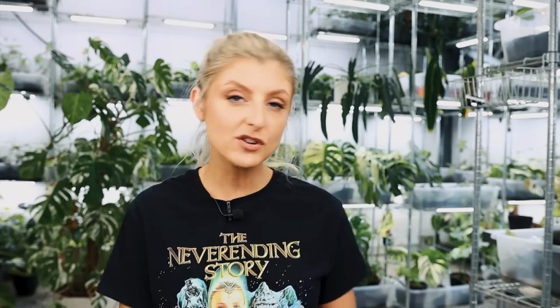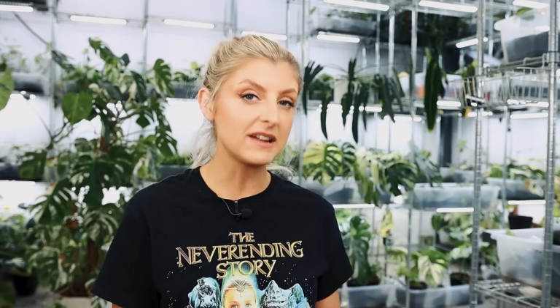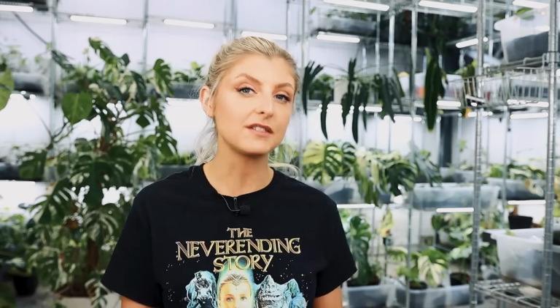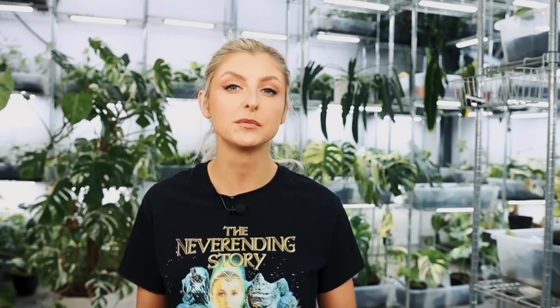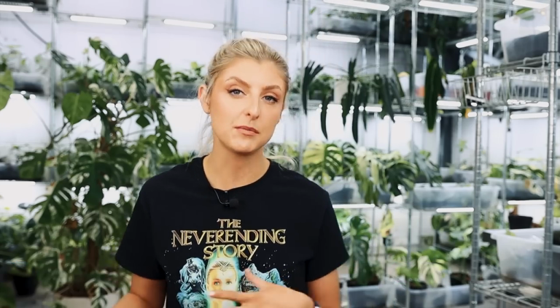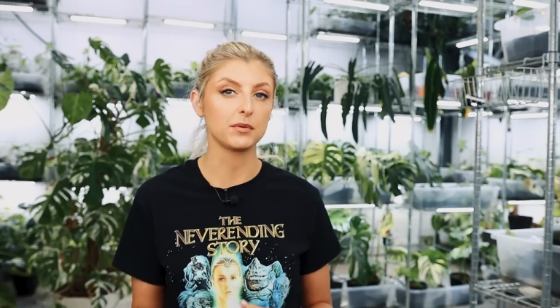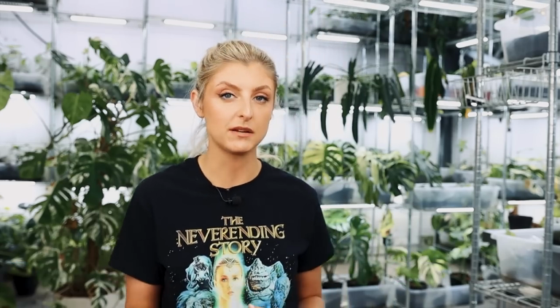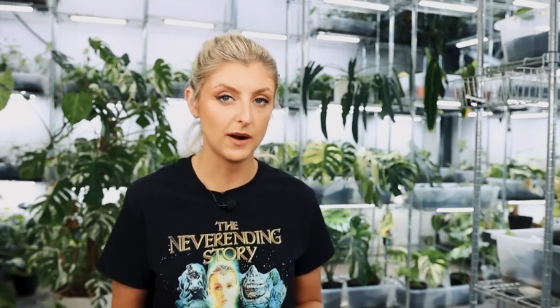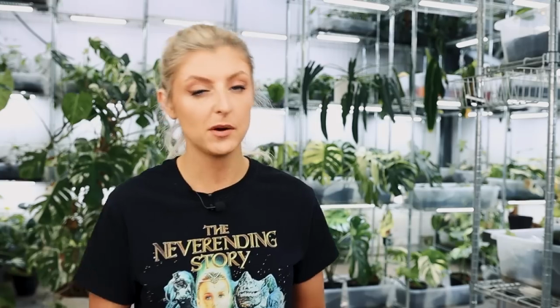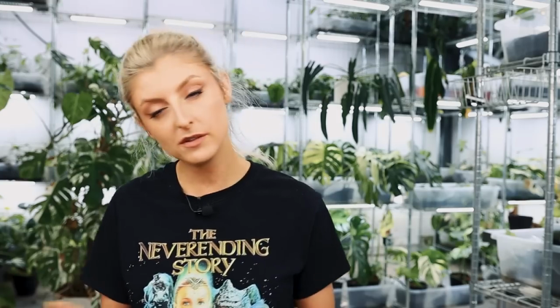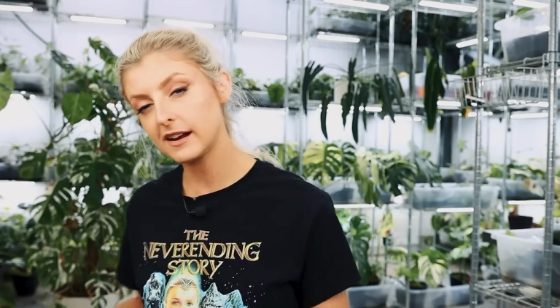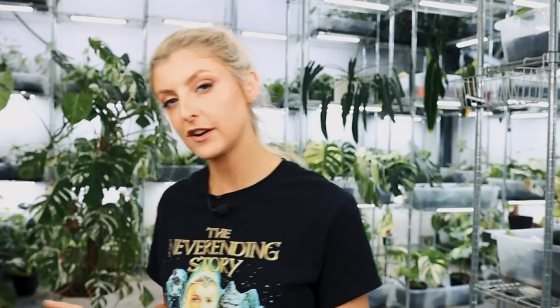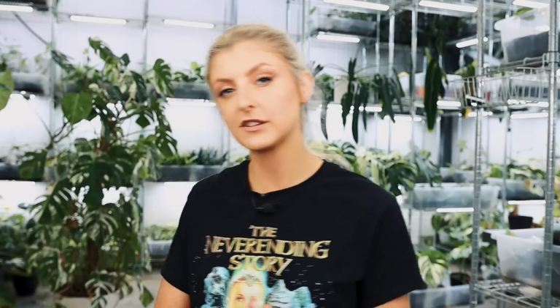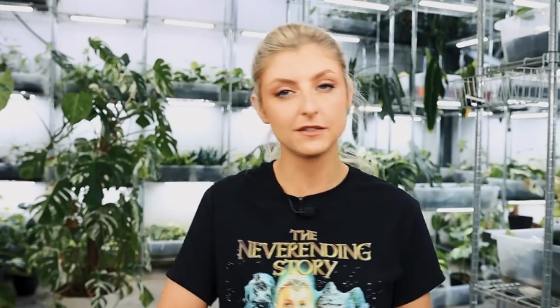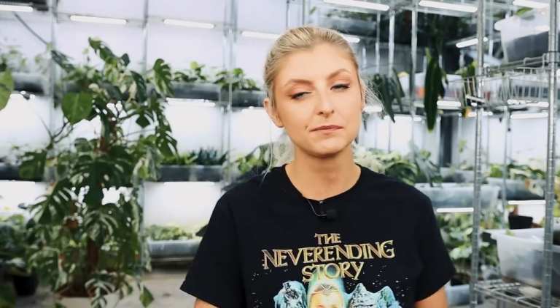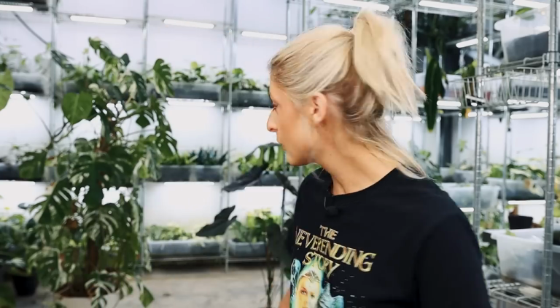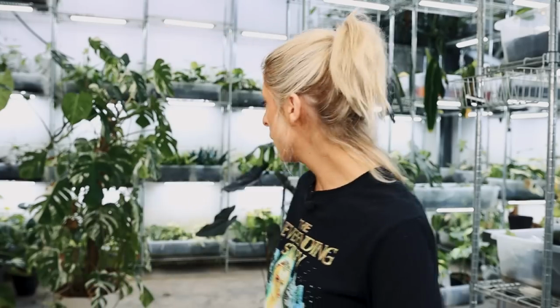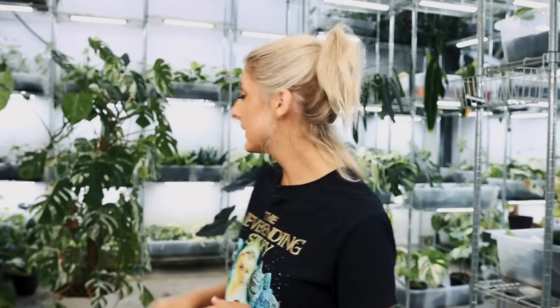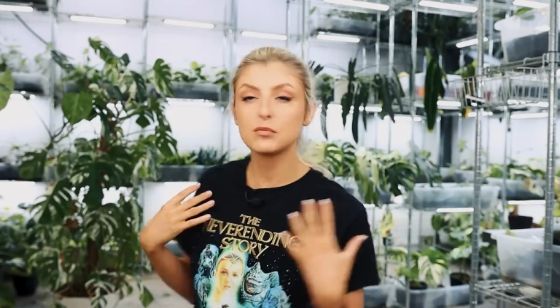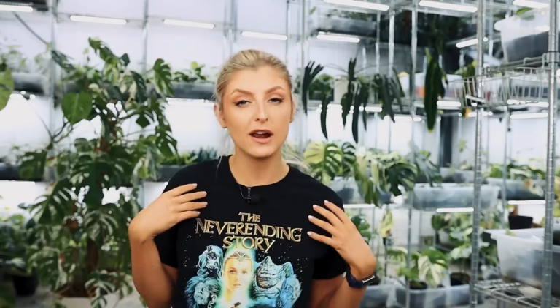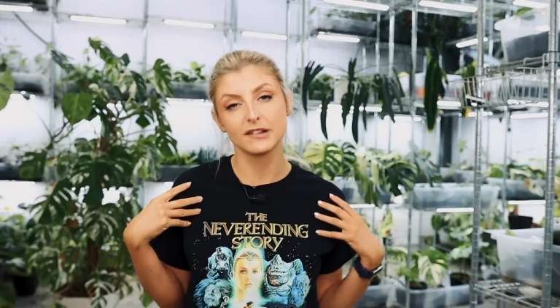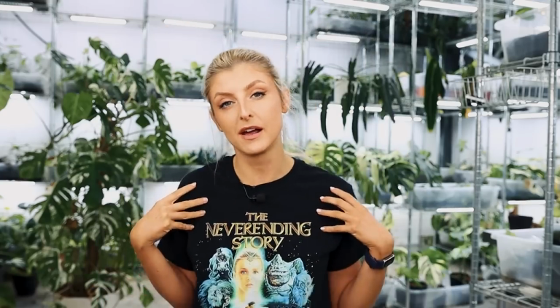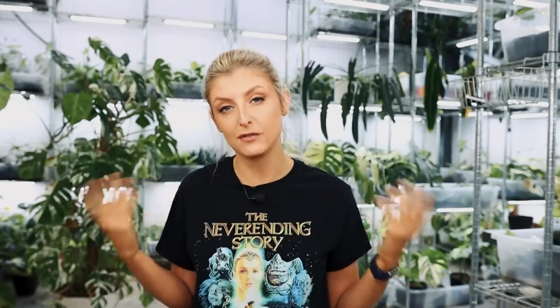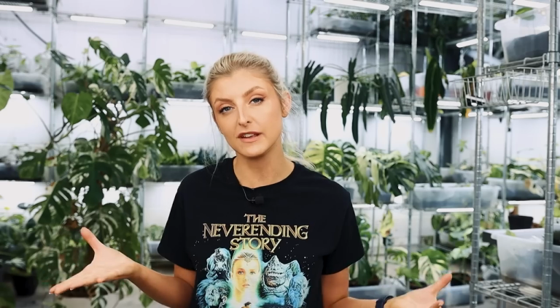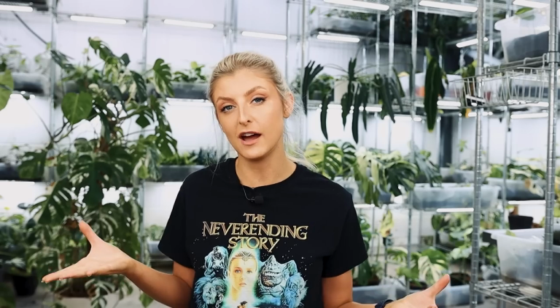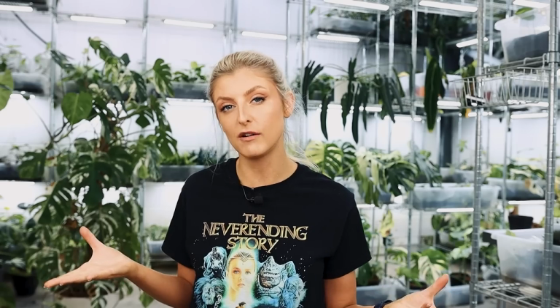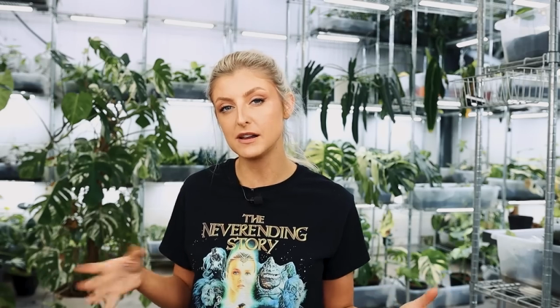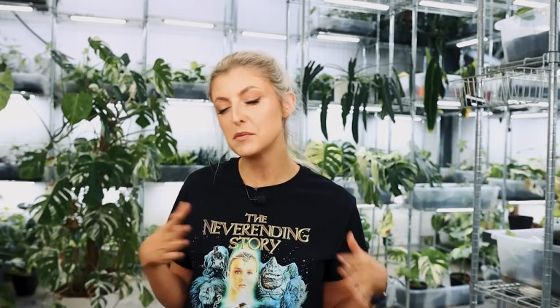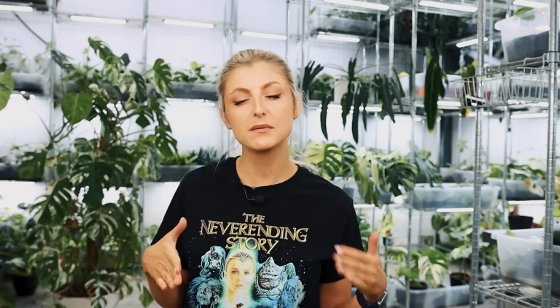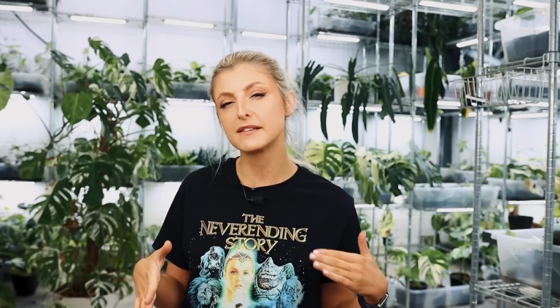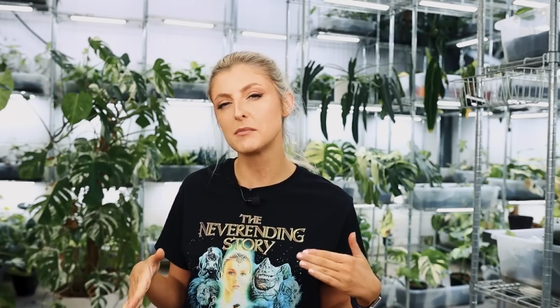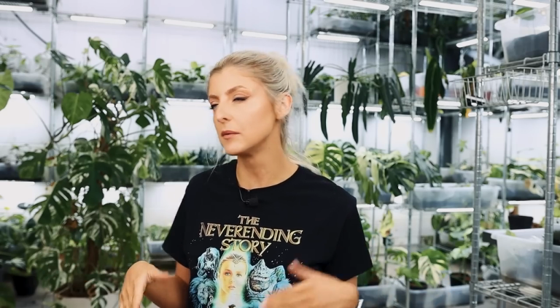I've just basically filmed a repot-with-me, and we're on to the next video today to film. So this is why I look similar, if you've seen that already — depends when this is coming out.